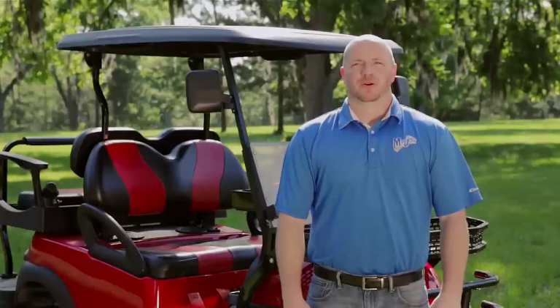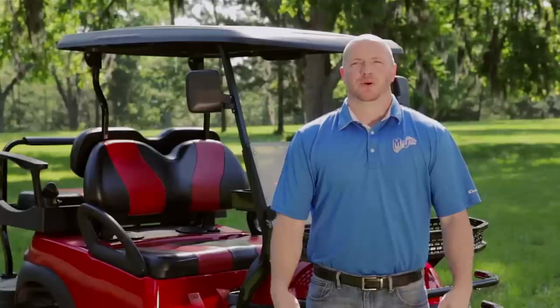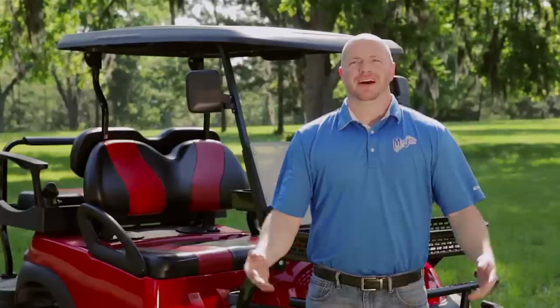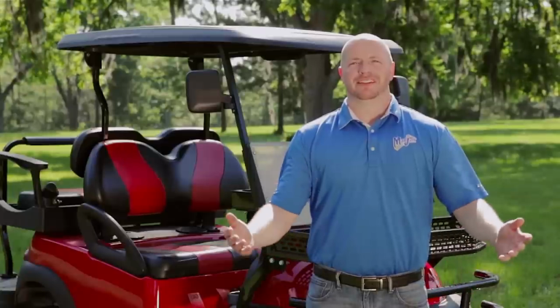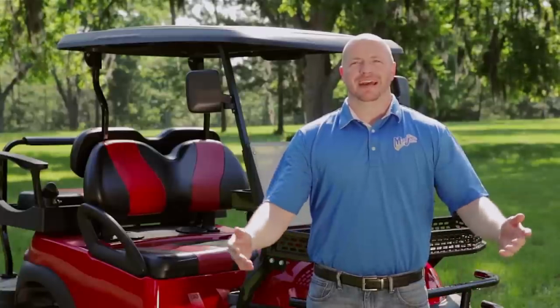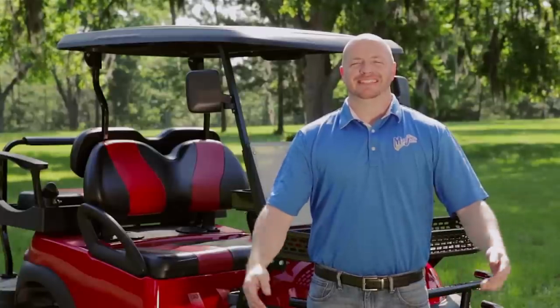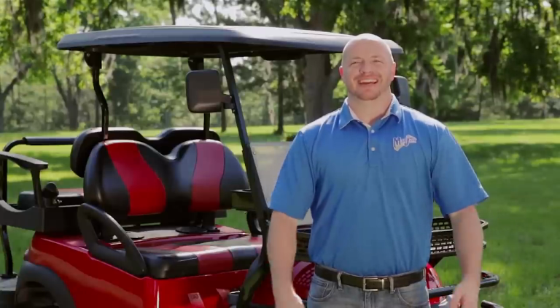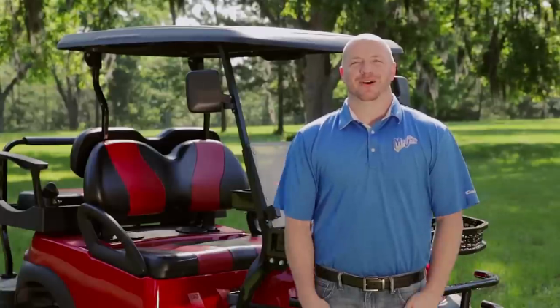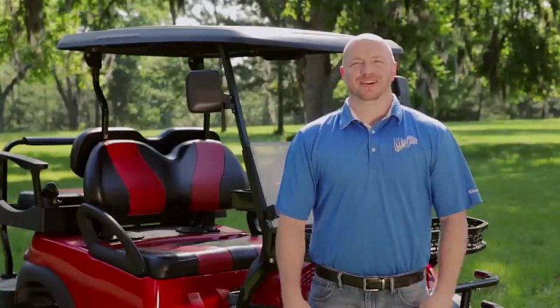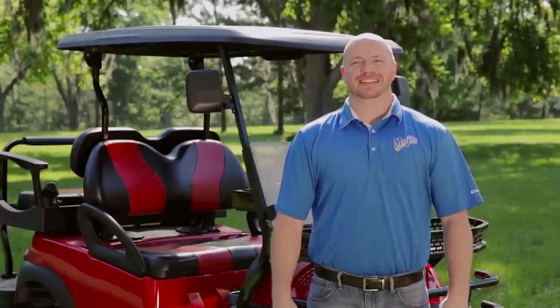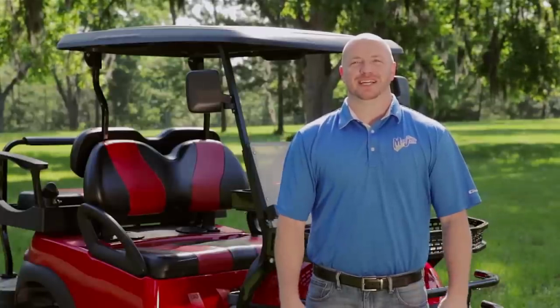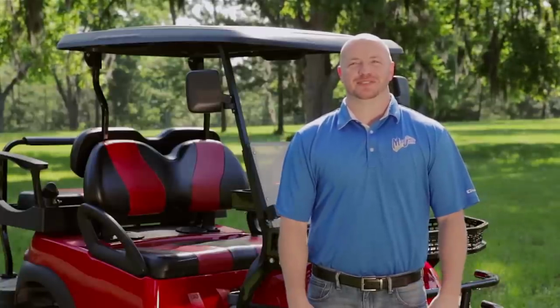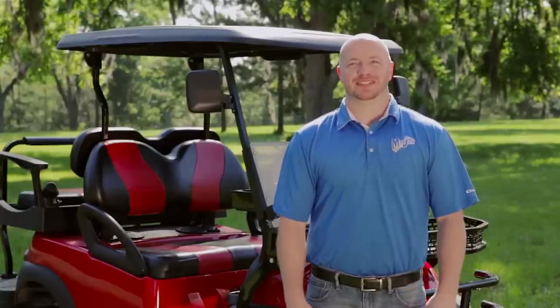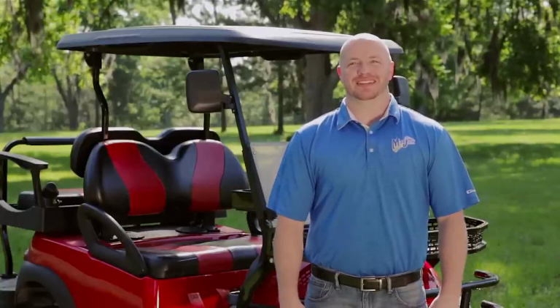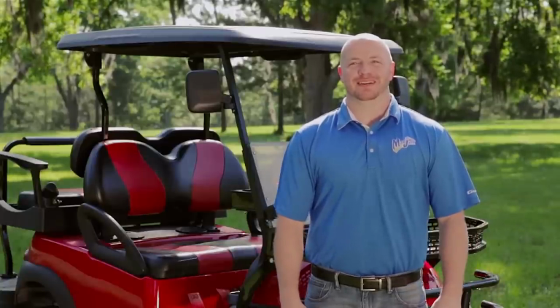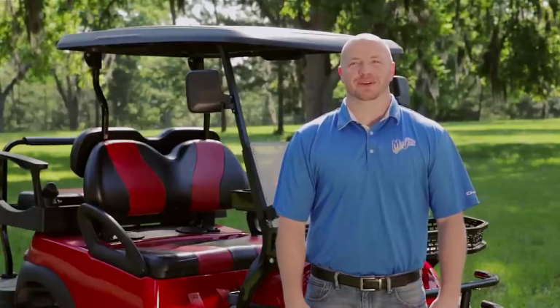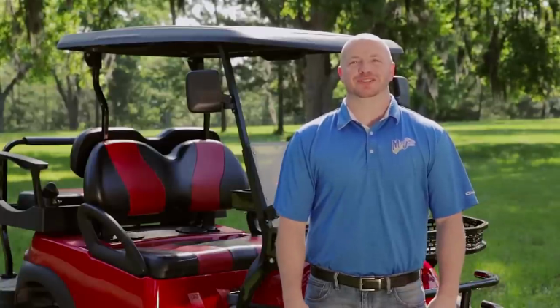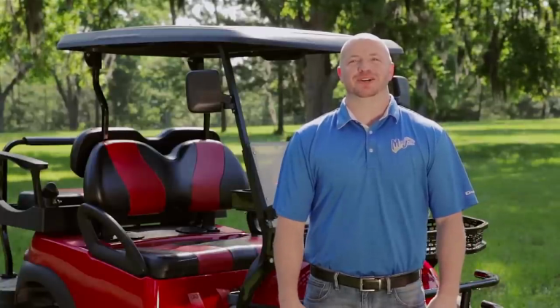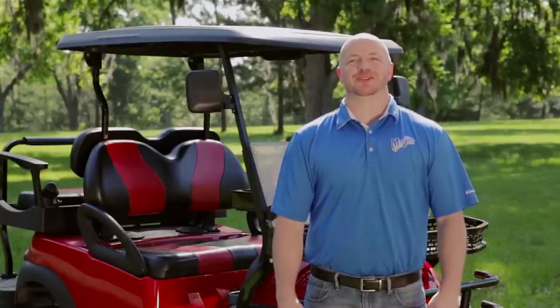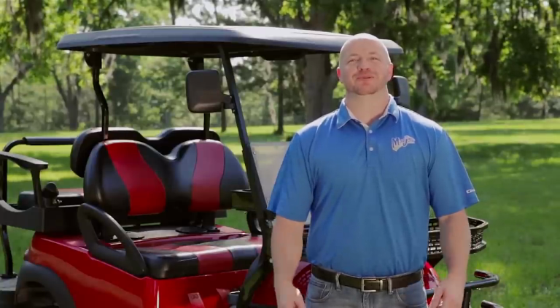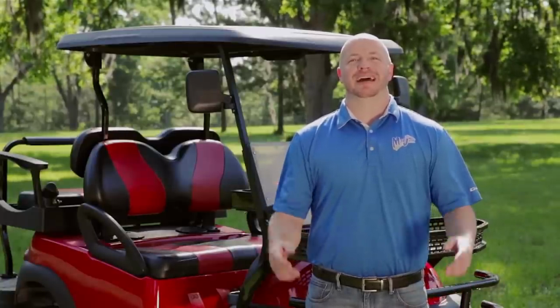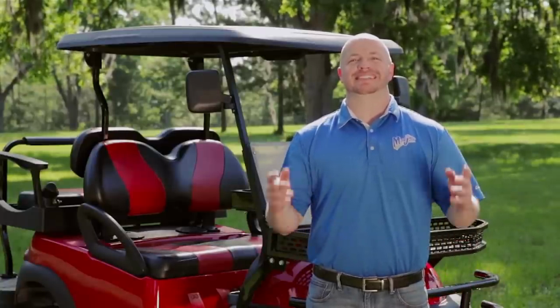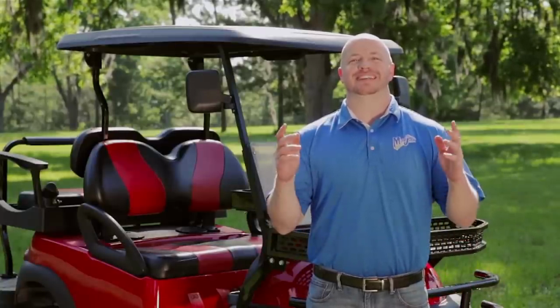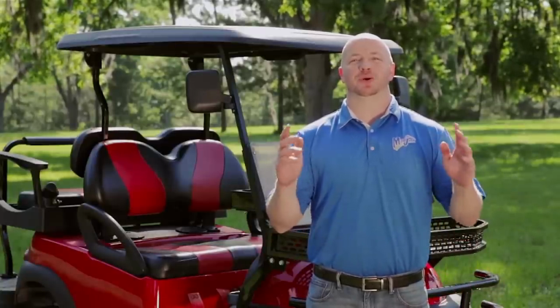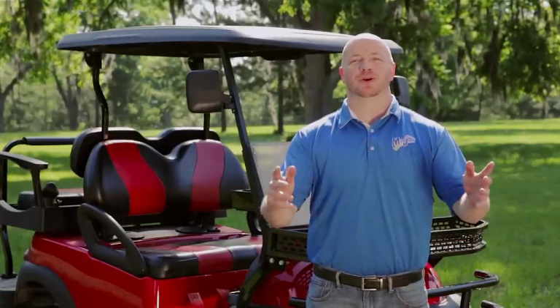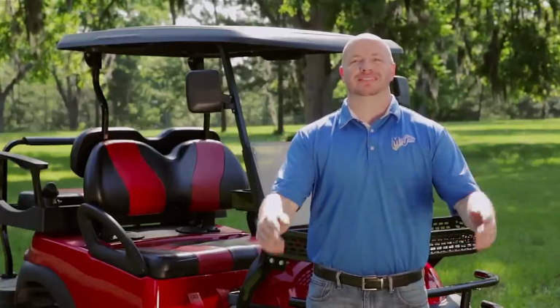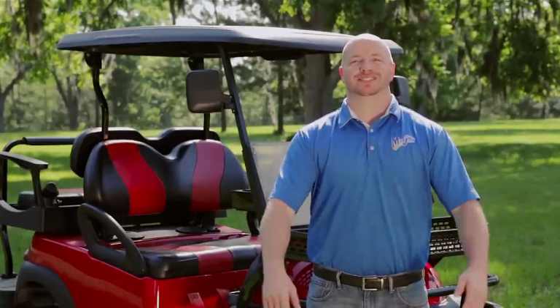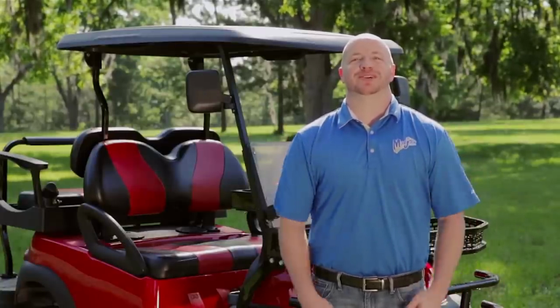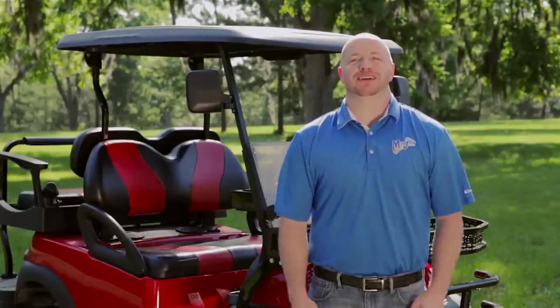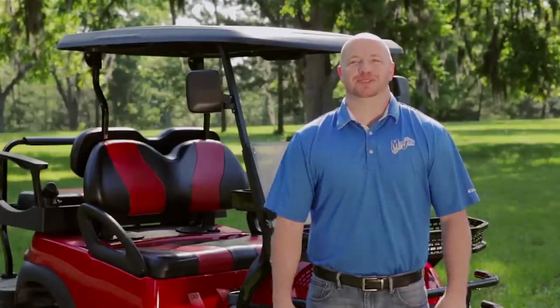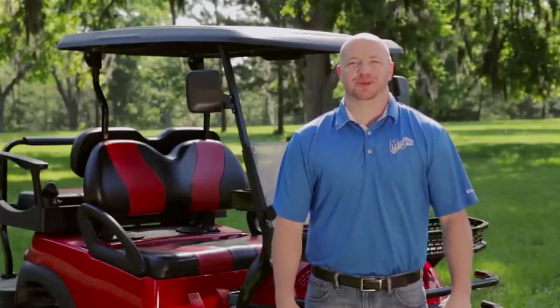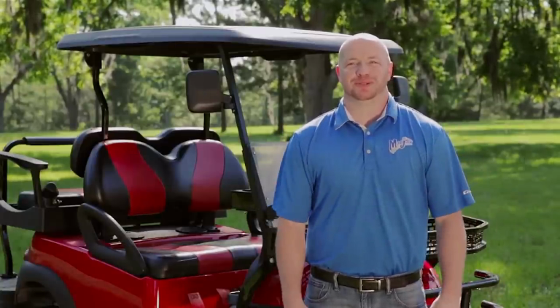We're out at the Mad Jax R&D test facility and we're going to show you the new Mad Jax Torx 600 amp controller.